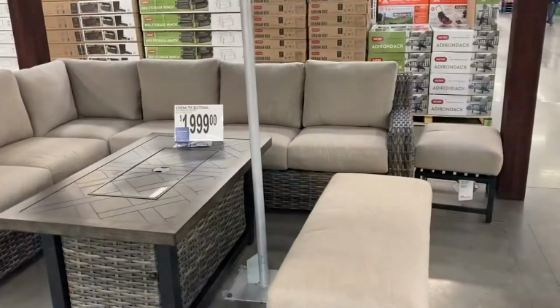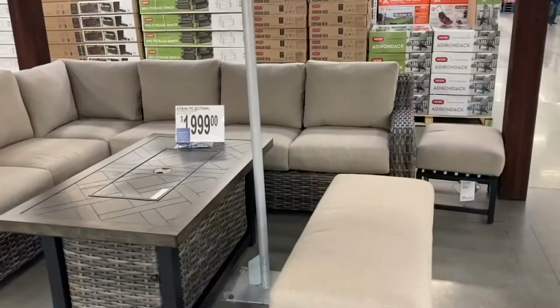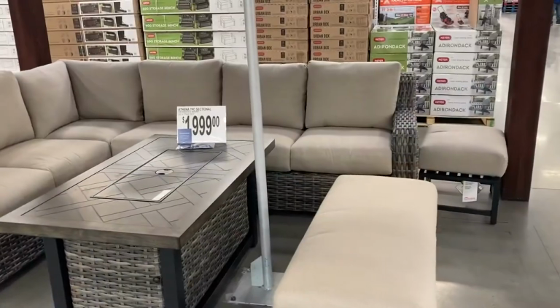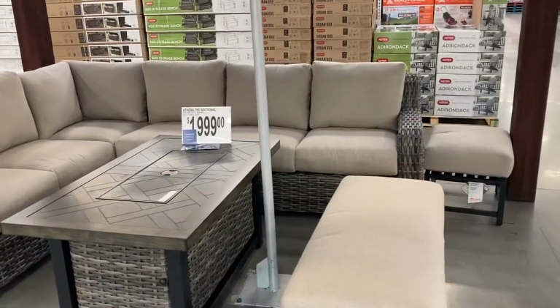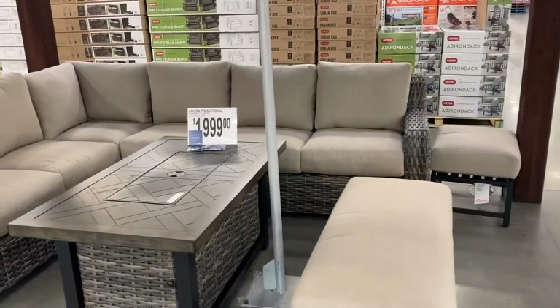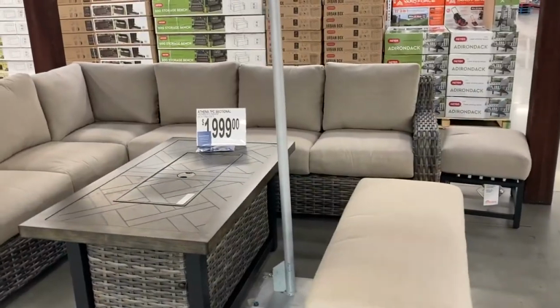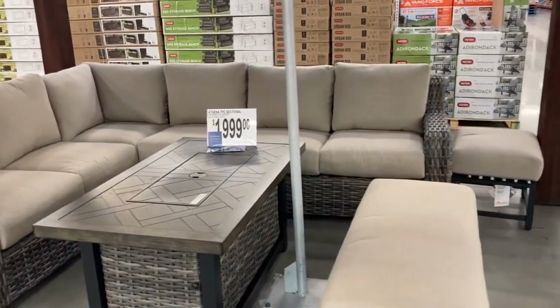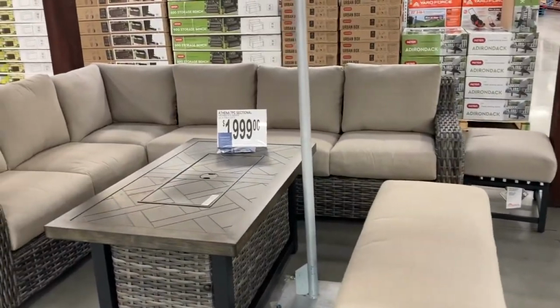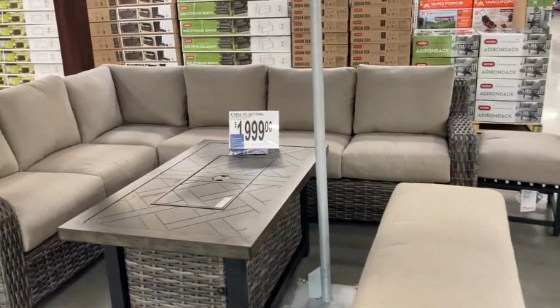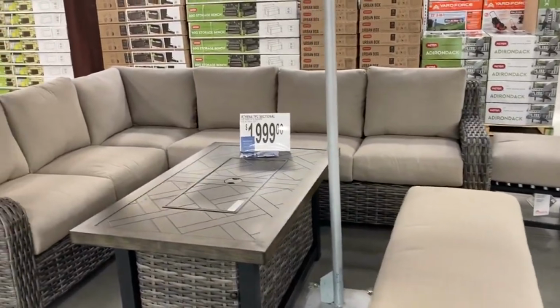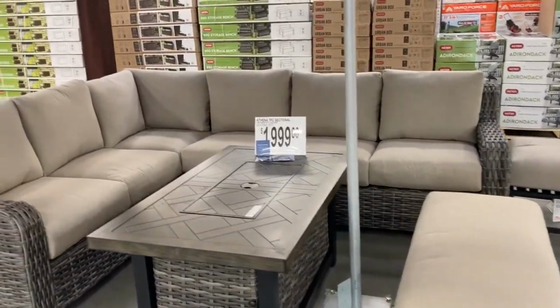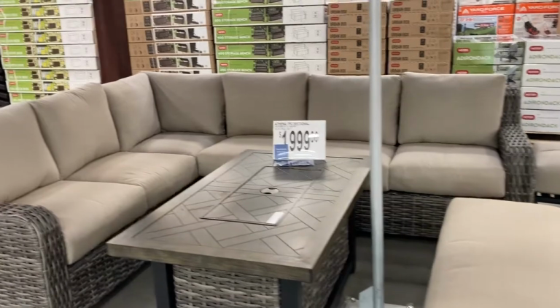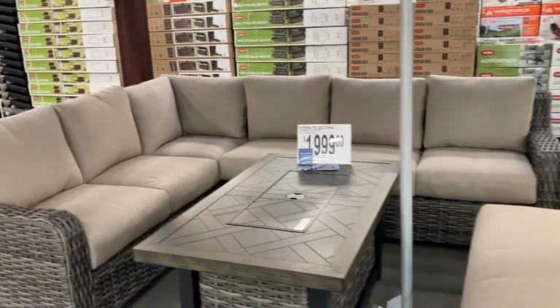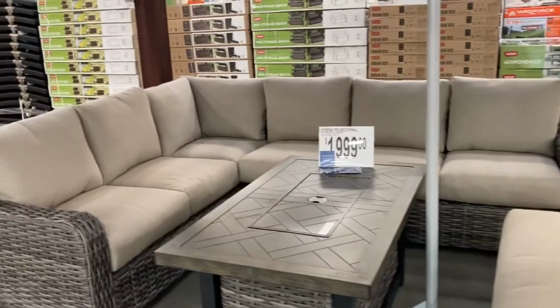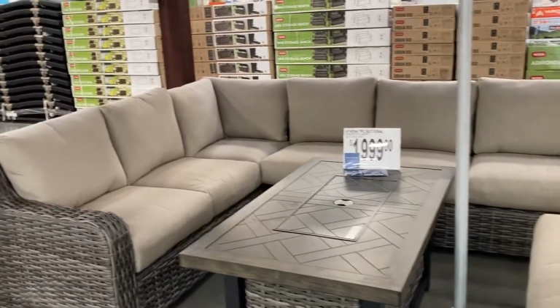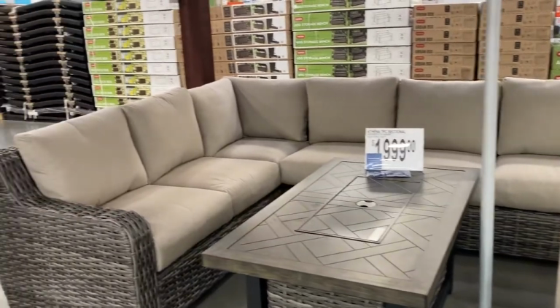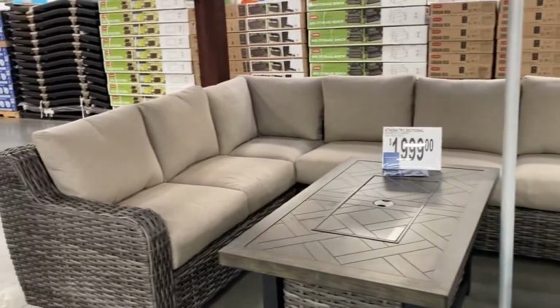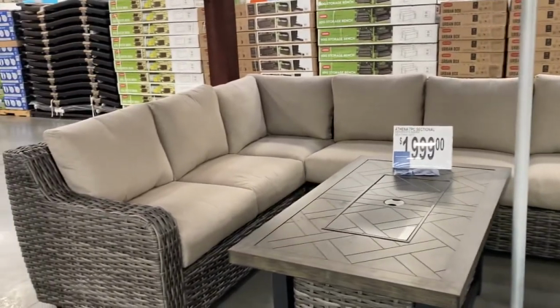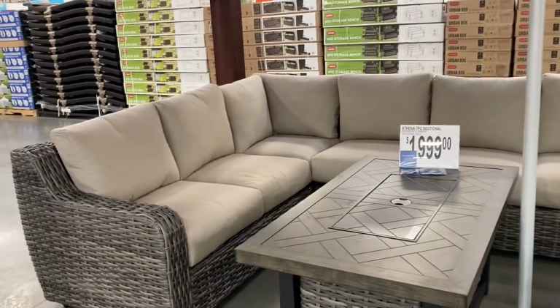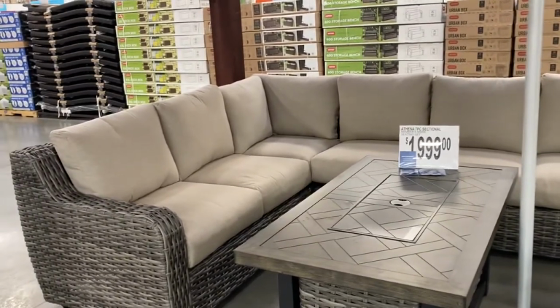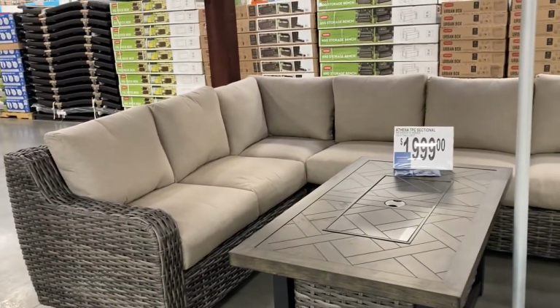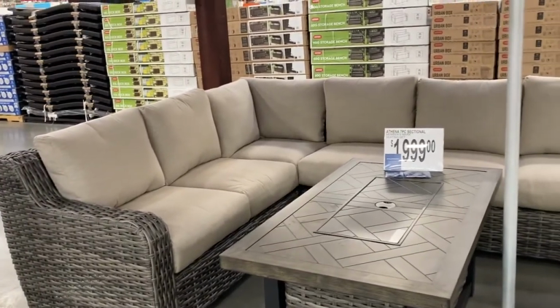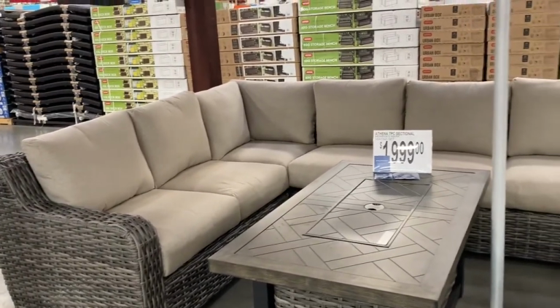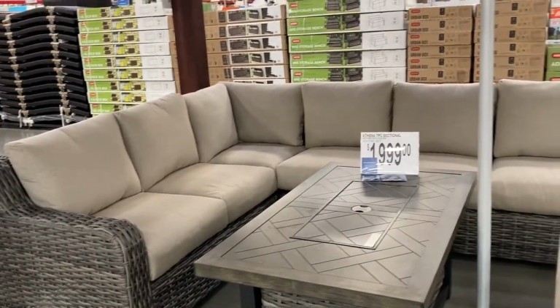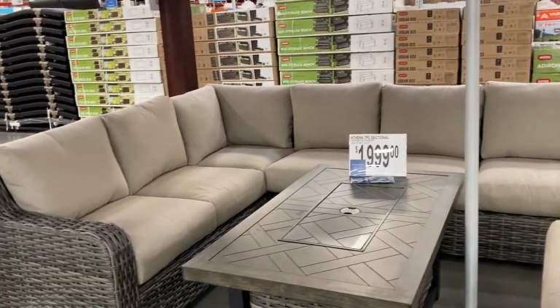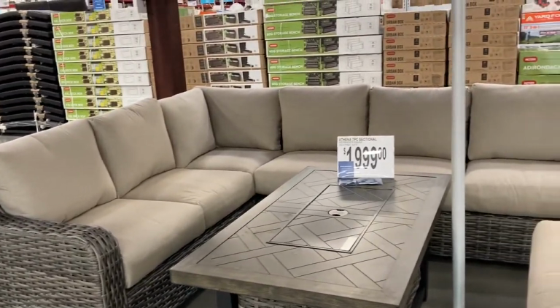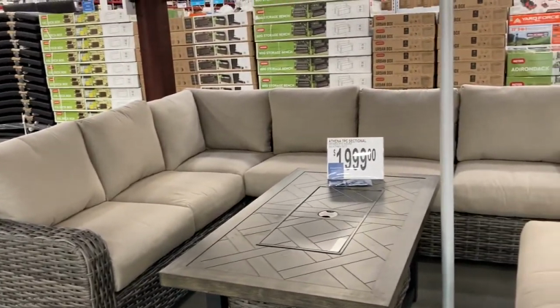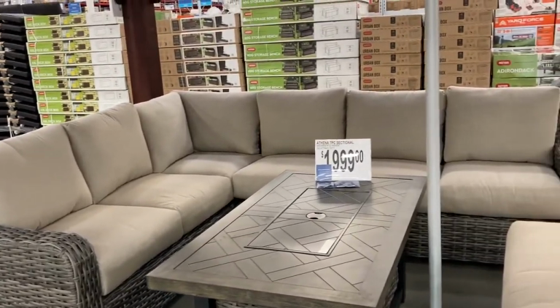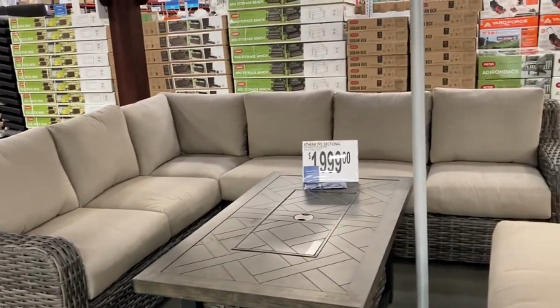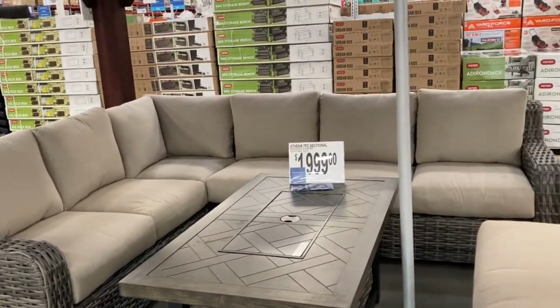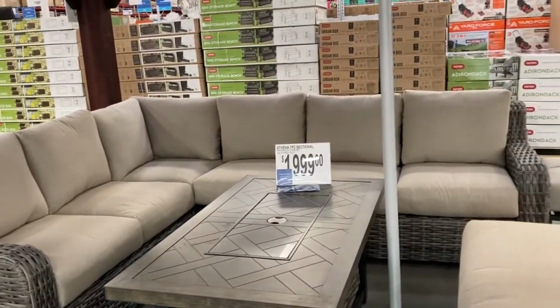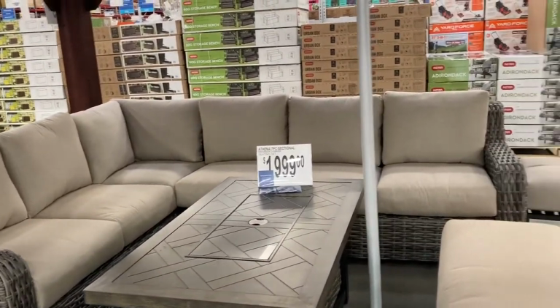They have this seven-piece sectional set out right here. This is super nice. It is $1,999.